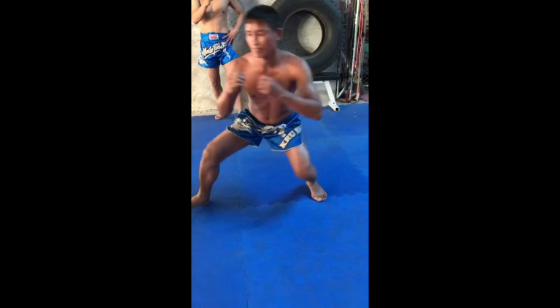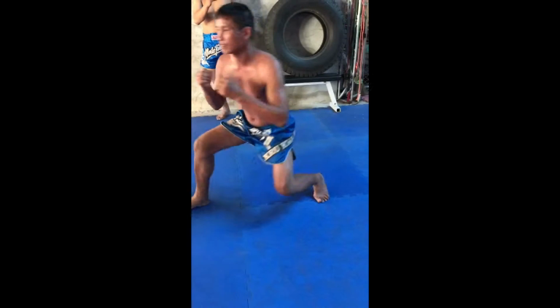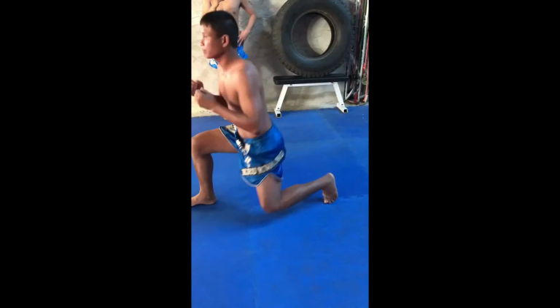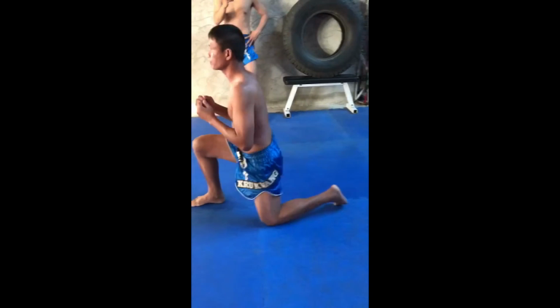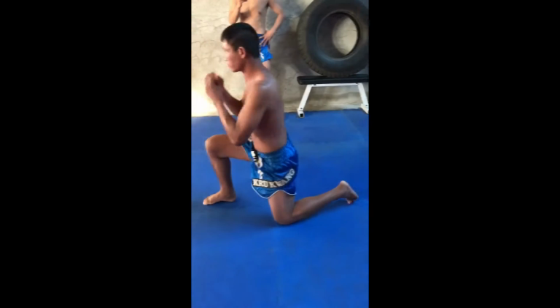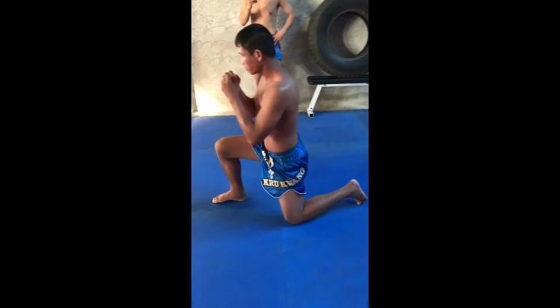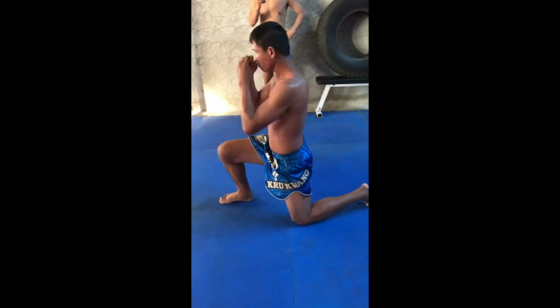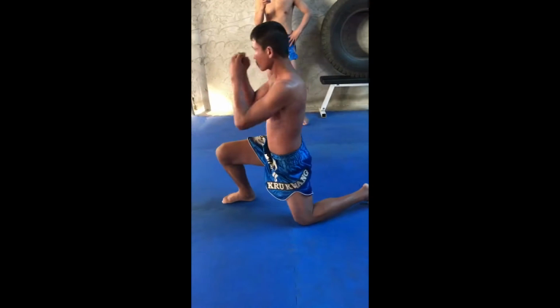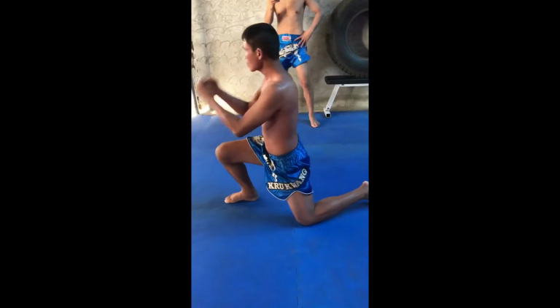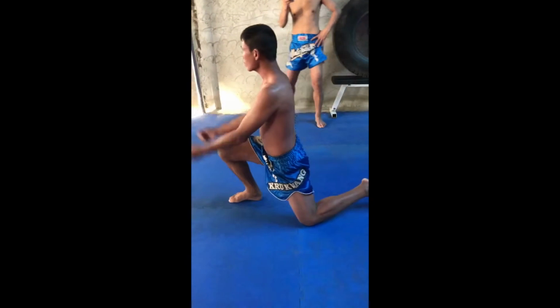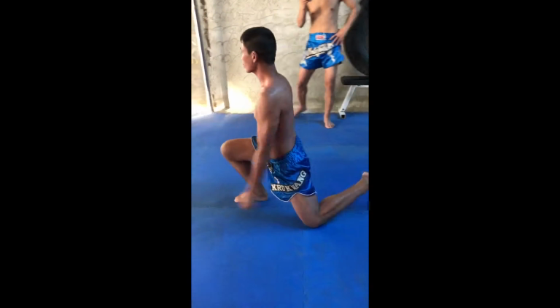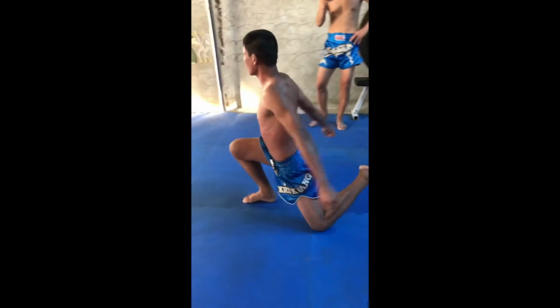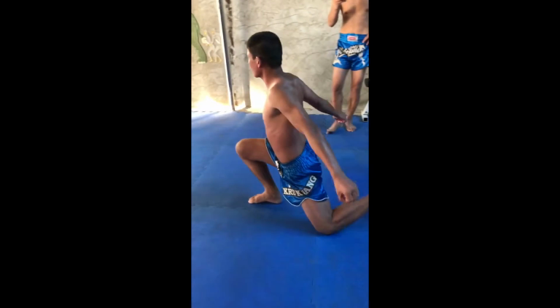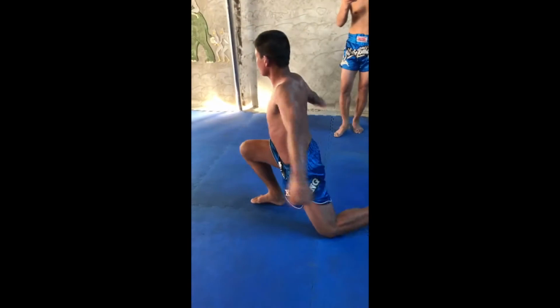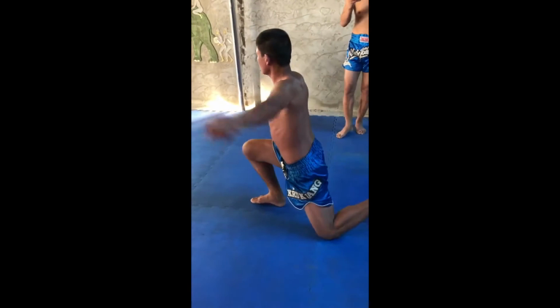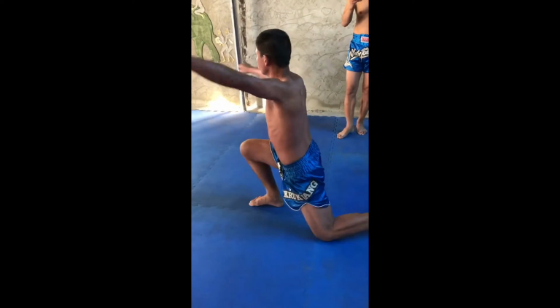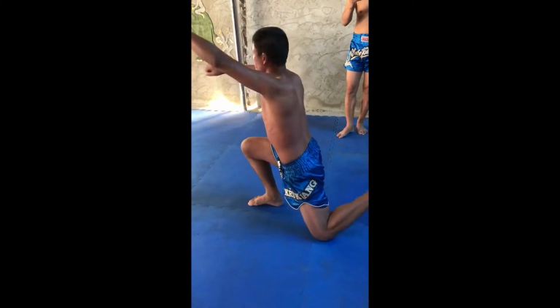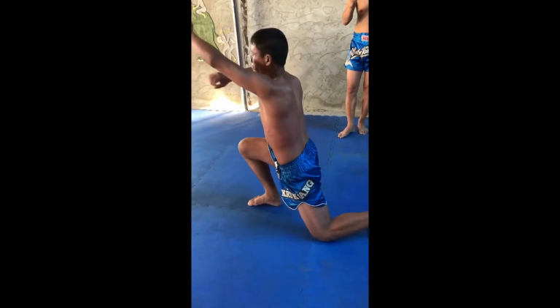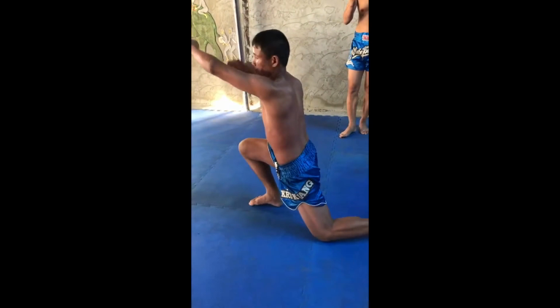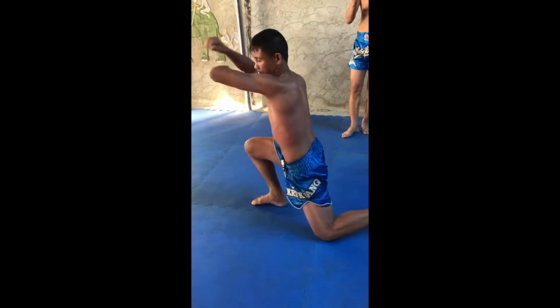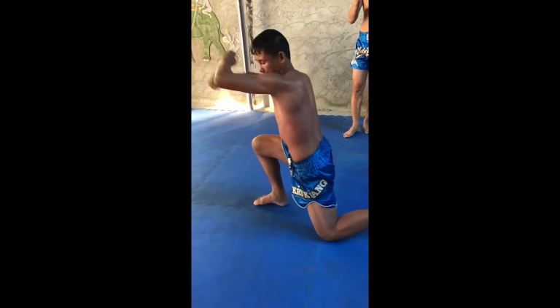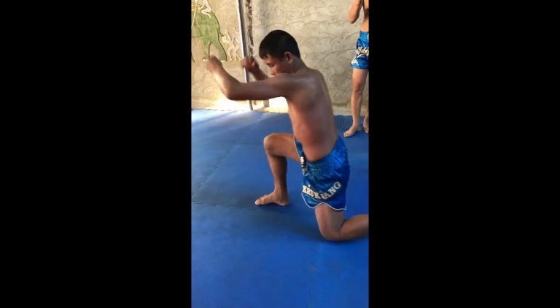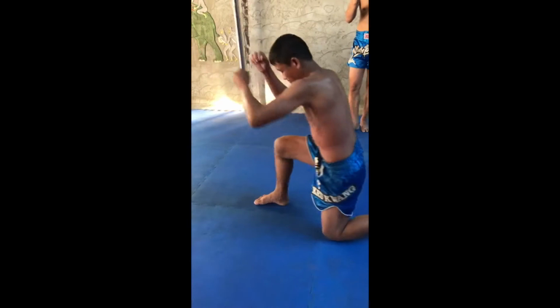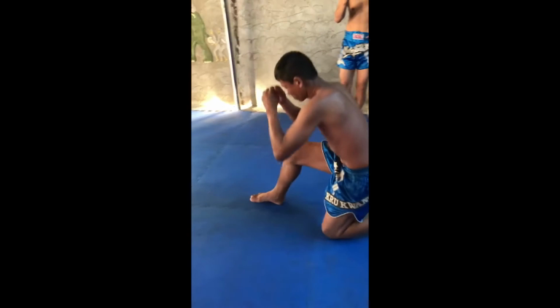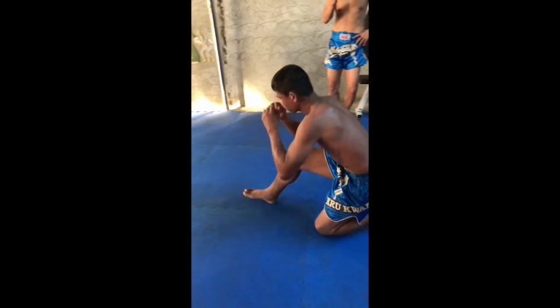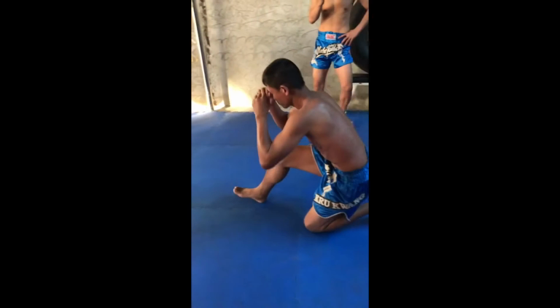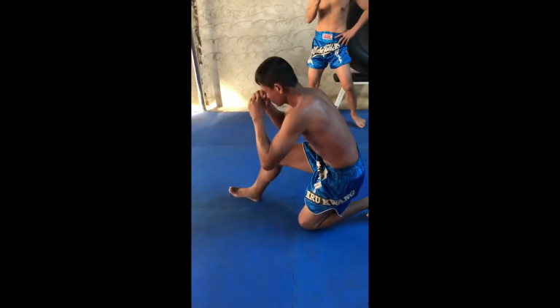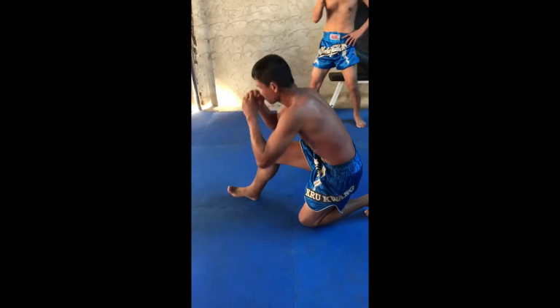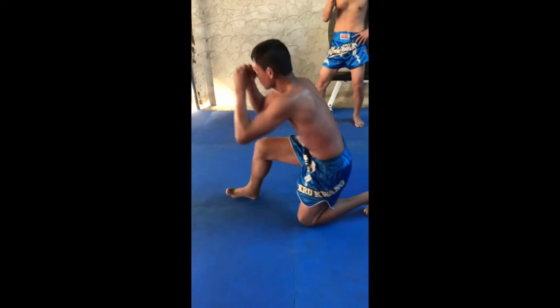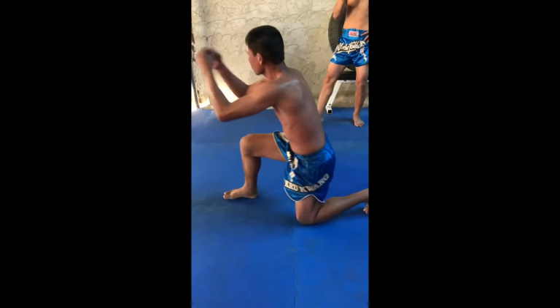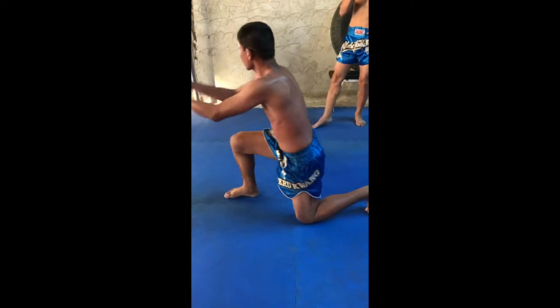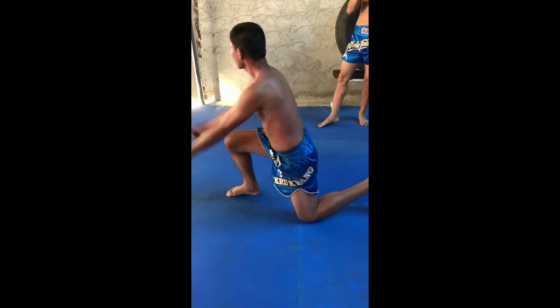Sit back 3 times. Then drop your front knee. Another knee up. 3 times.